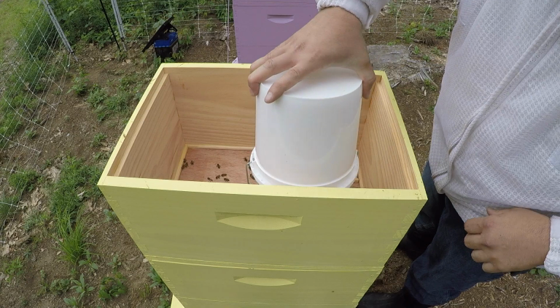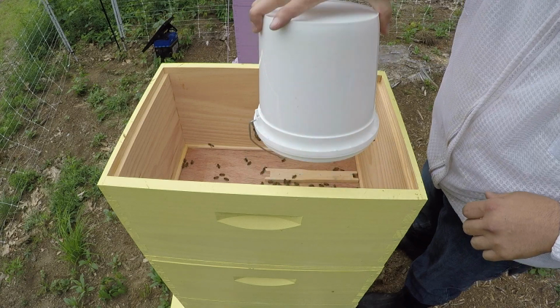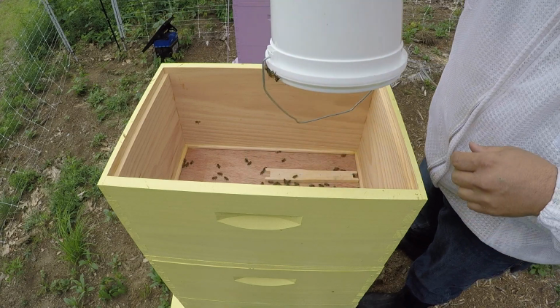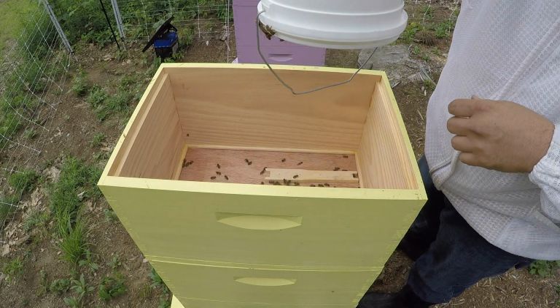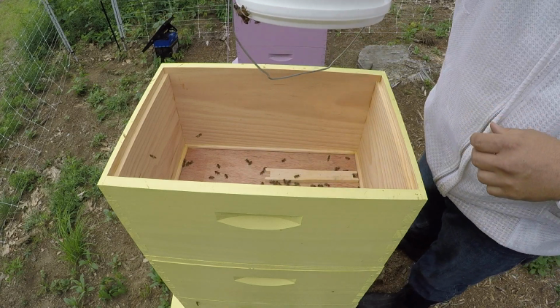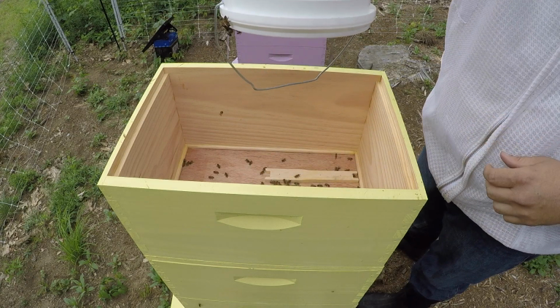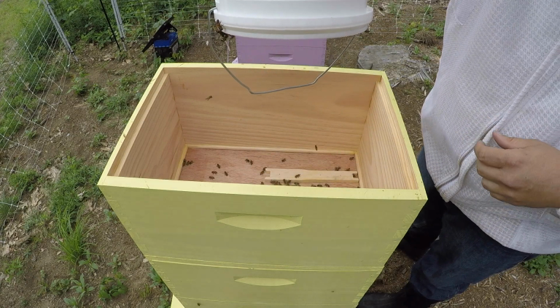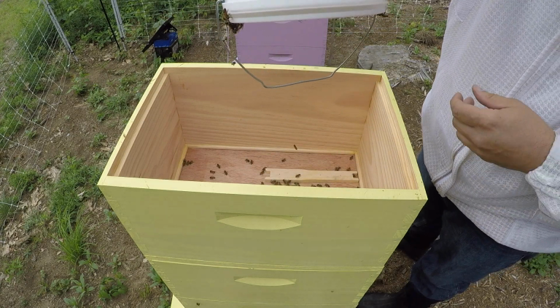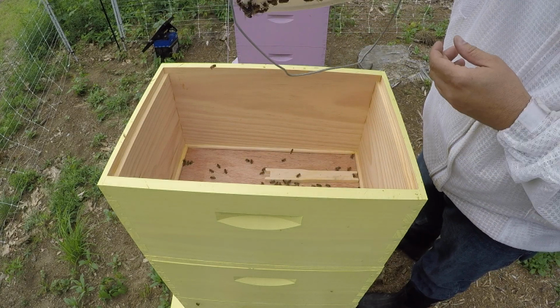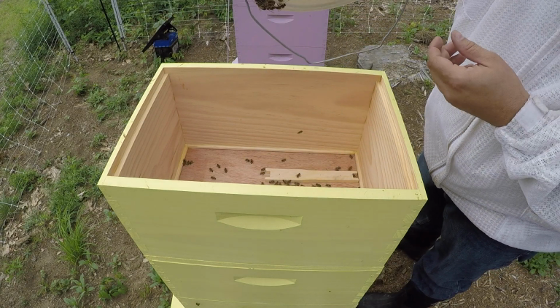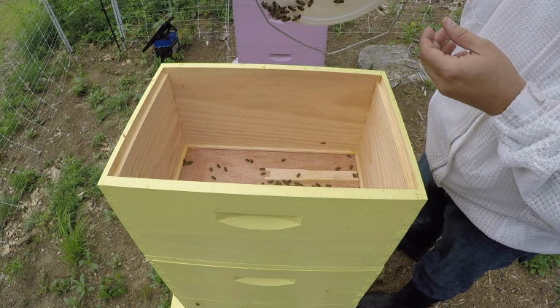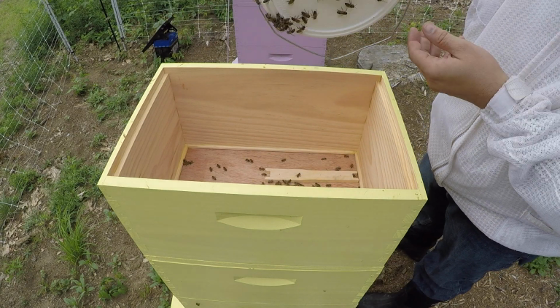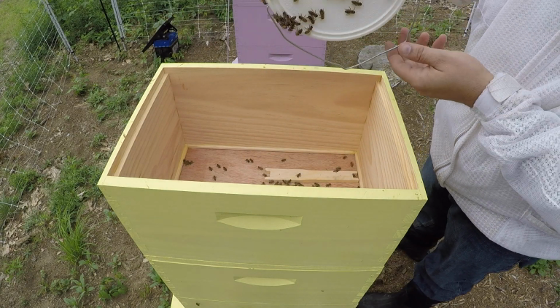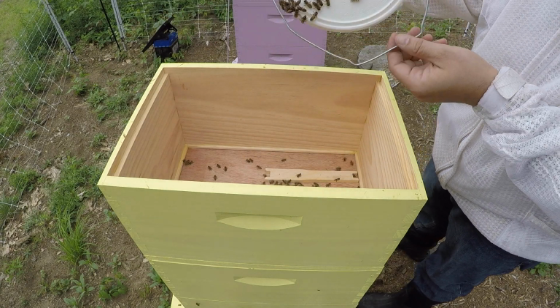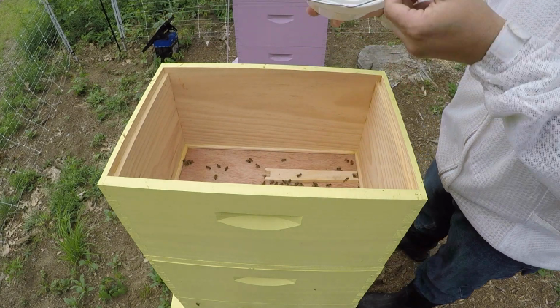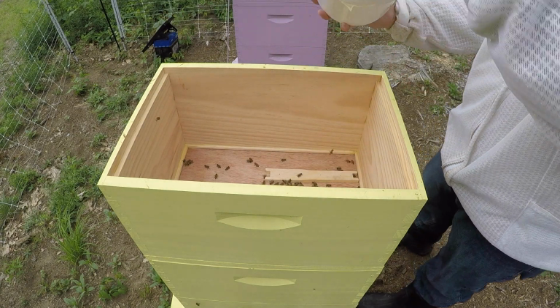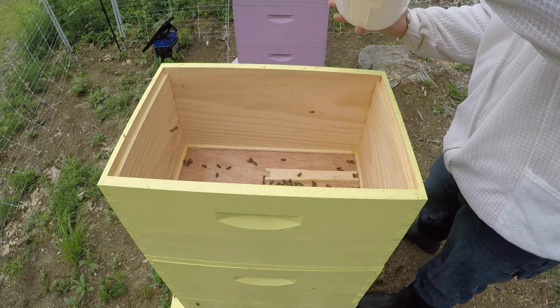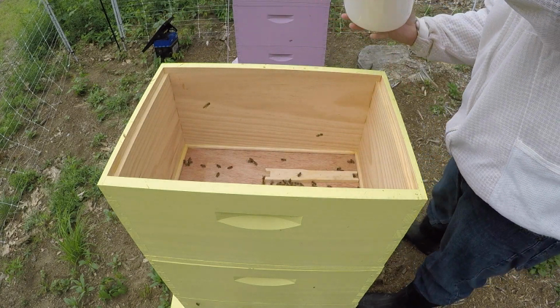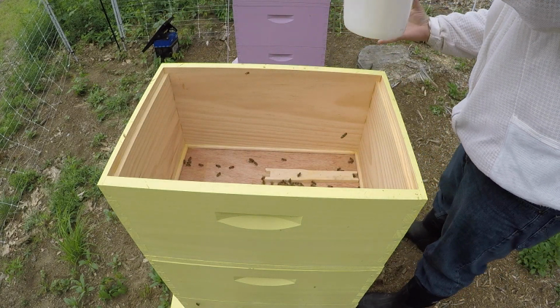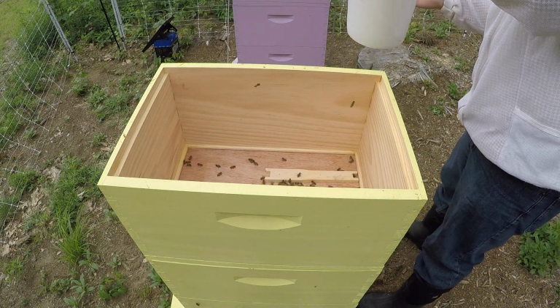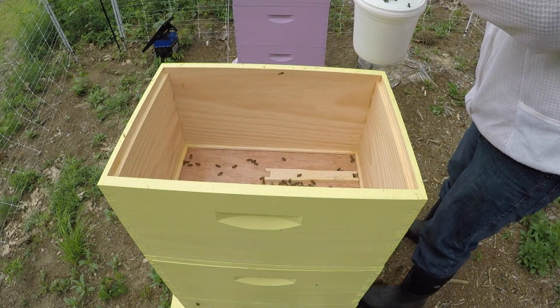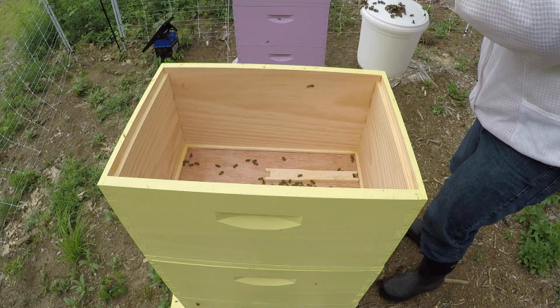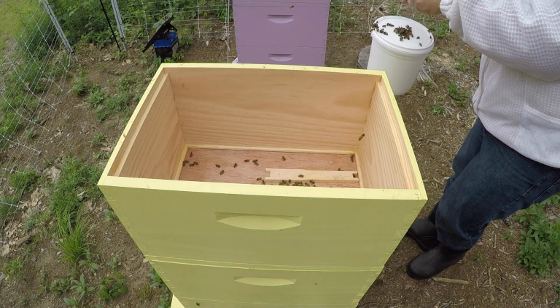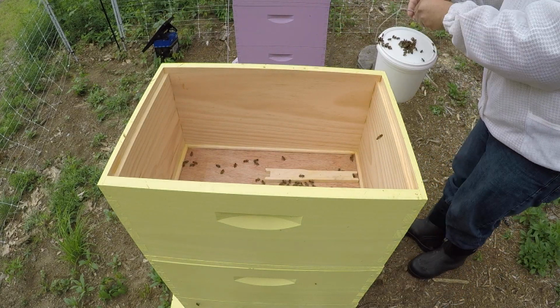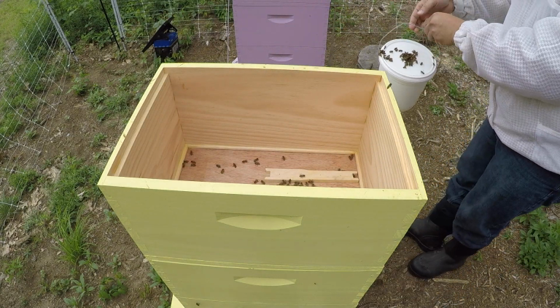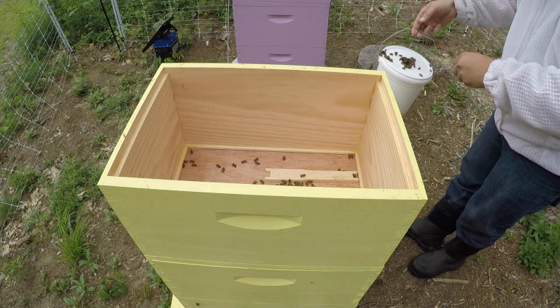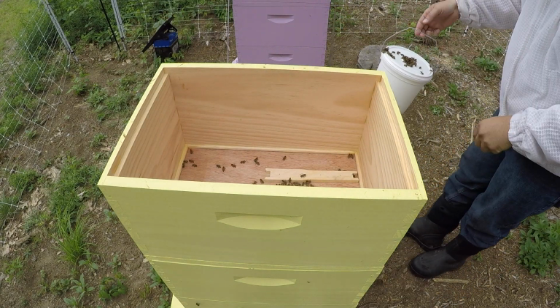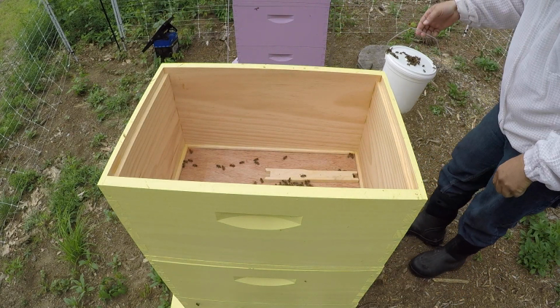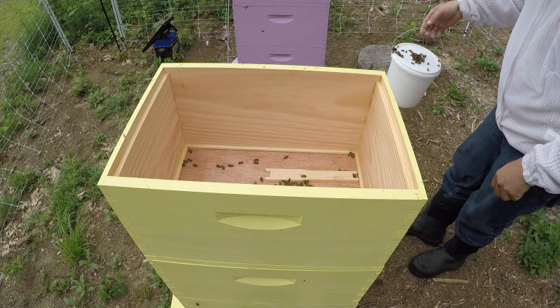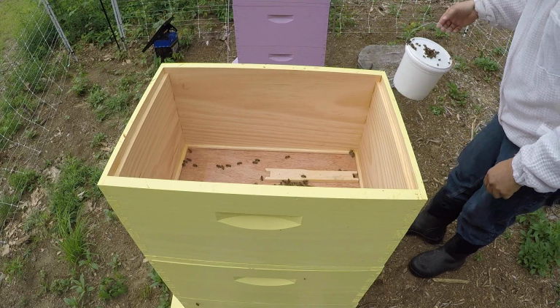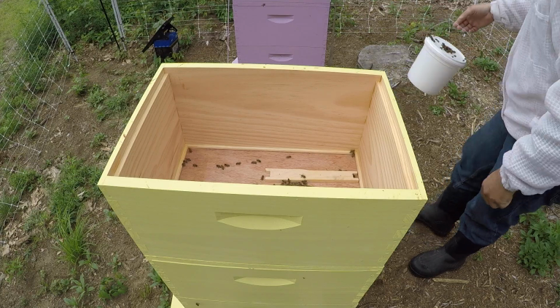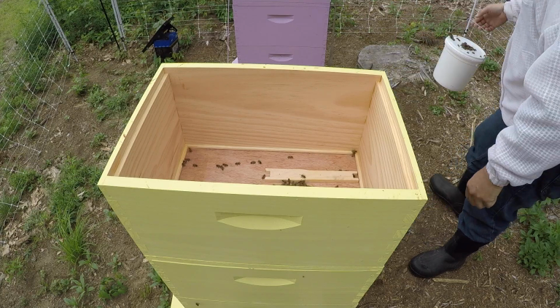Our sugar syrup is empty — absolutely empty. That's a big change from last week.